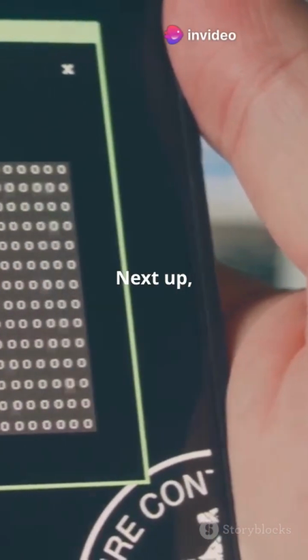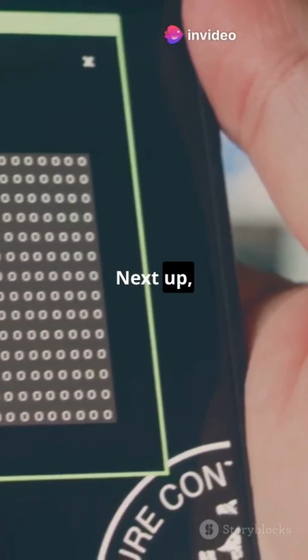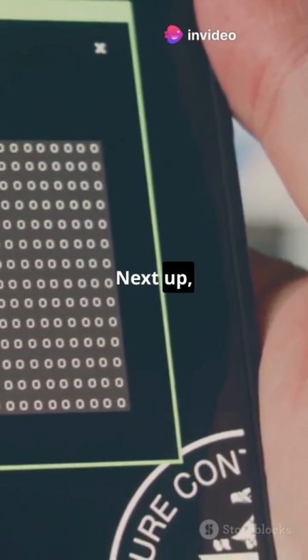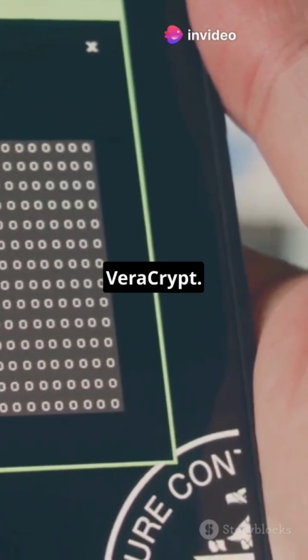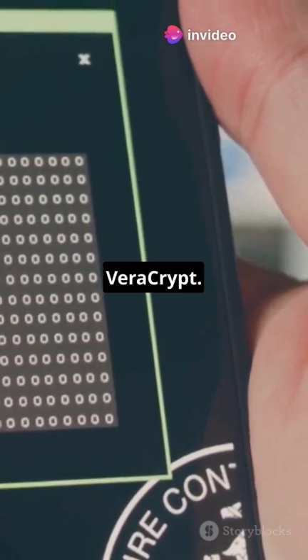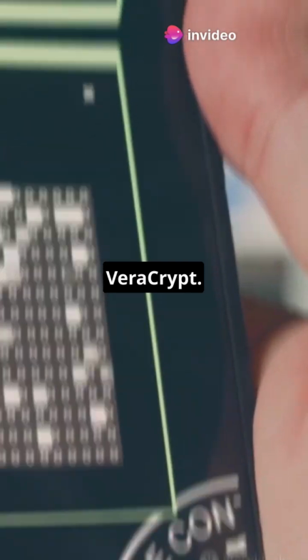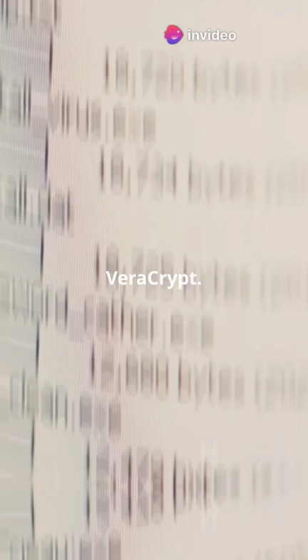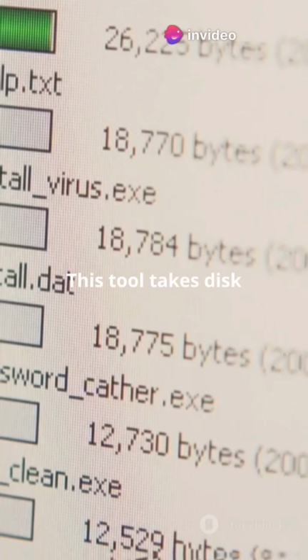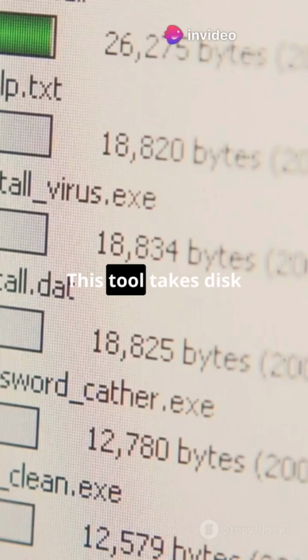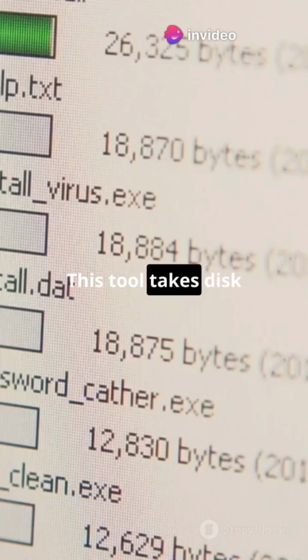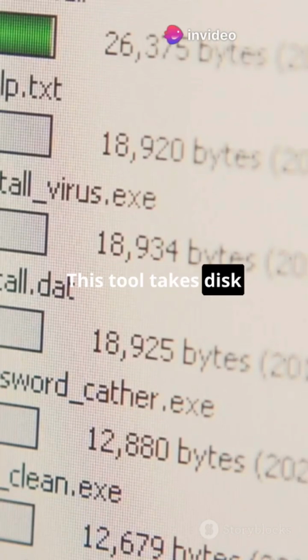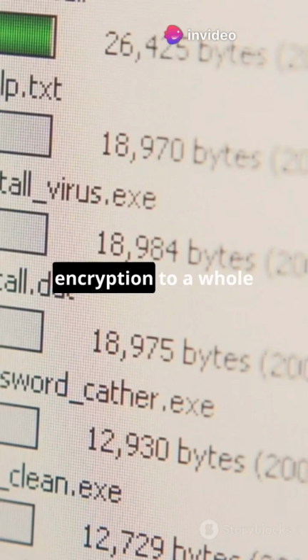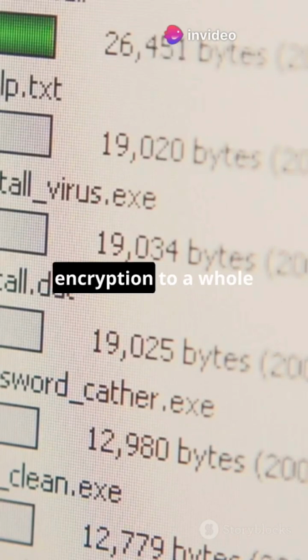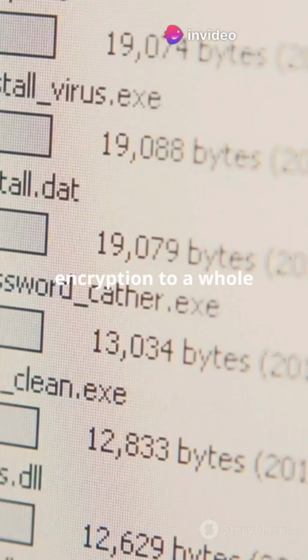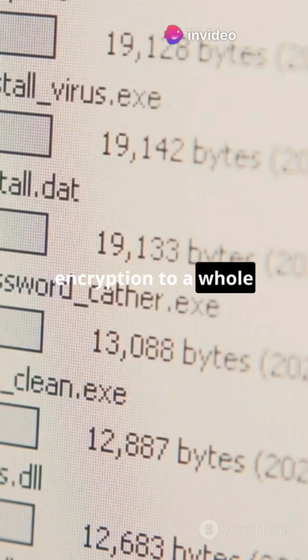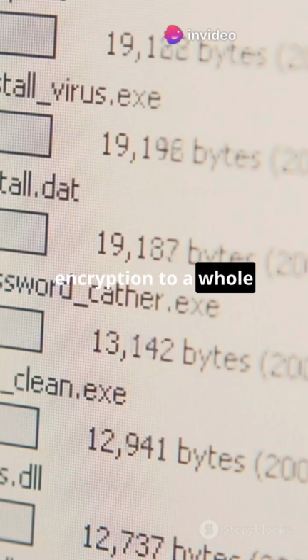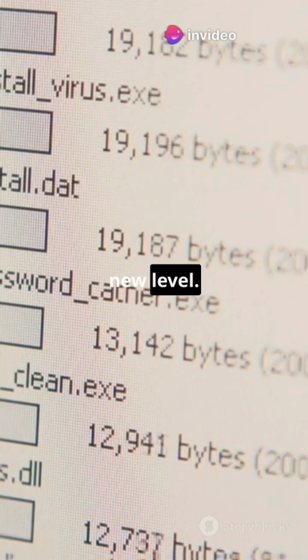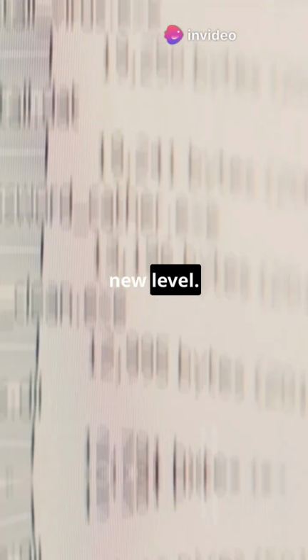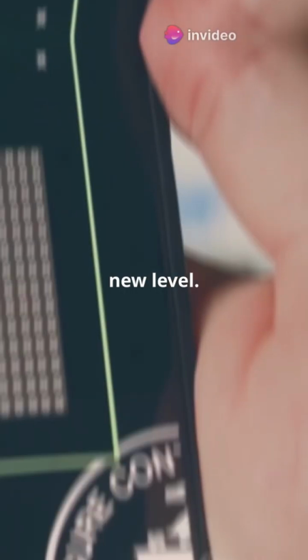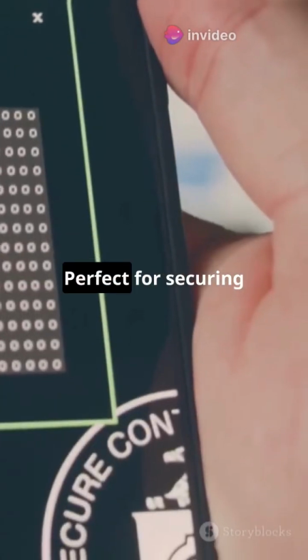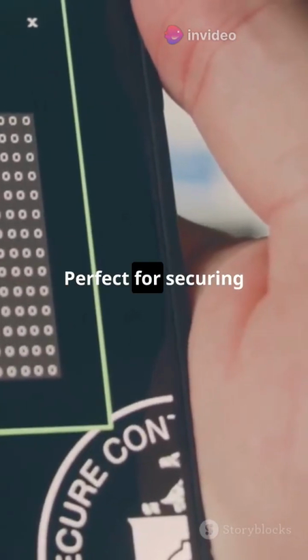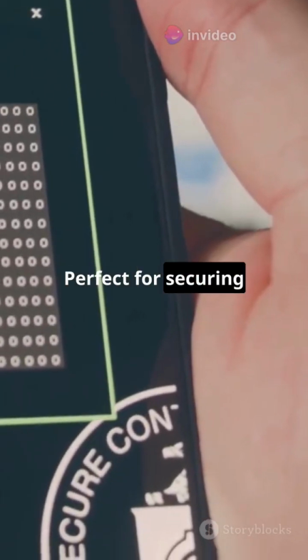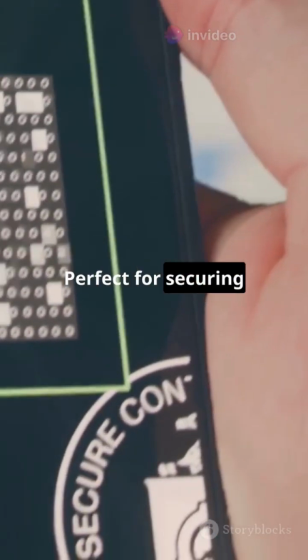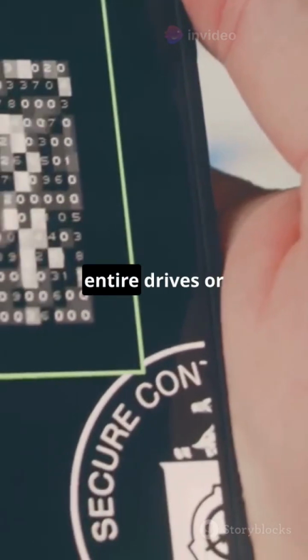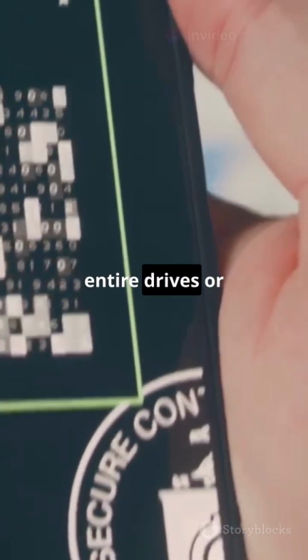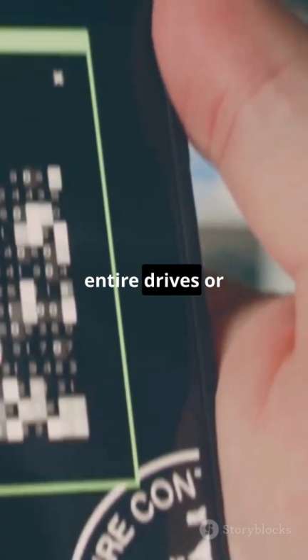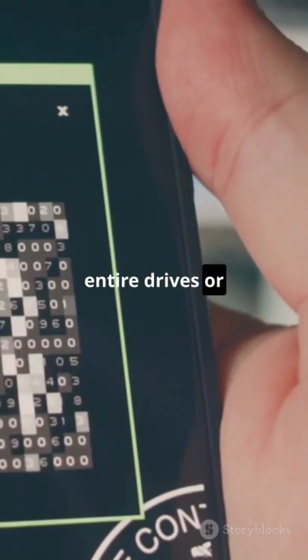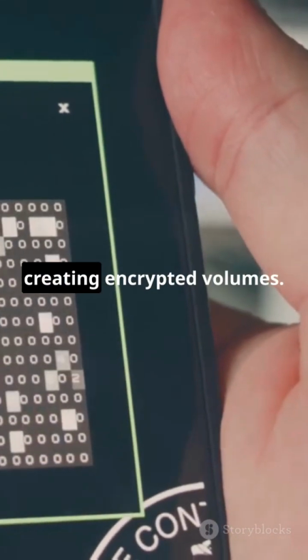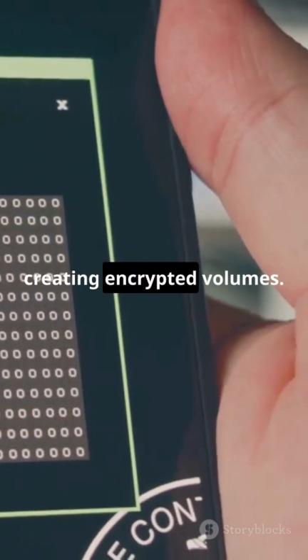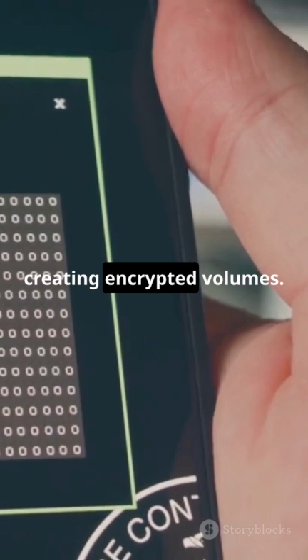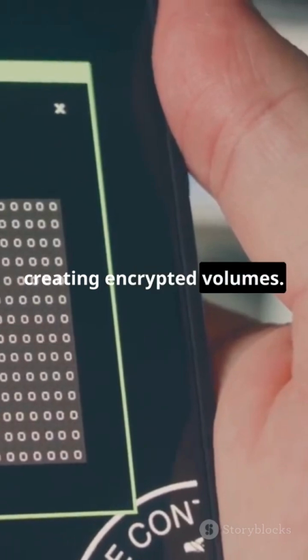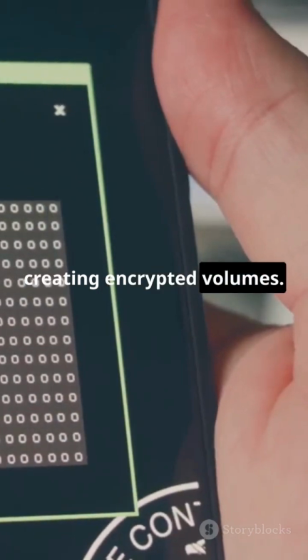Next up, VeraCrypt. This tool takes disk encryption to a whole new level. Perfect for securing entire drives or creating encrypted volumes.